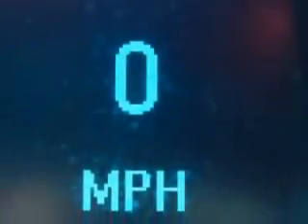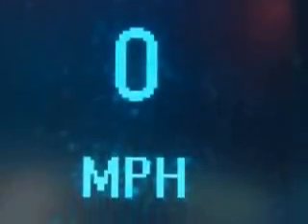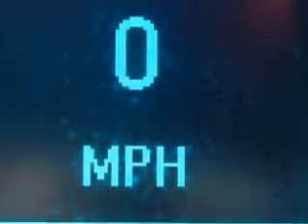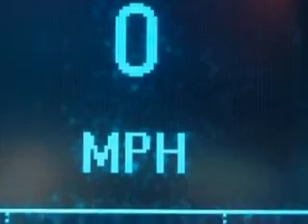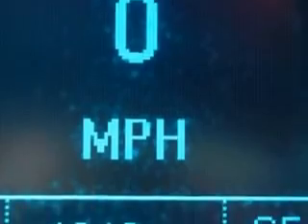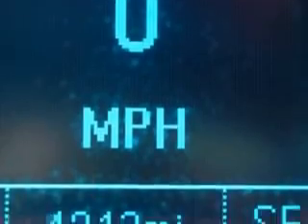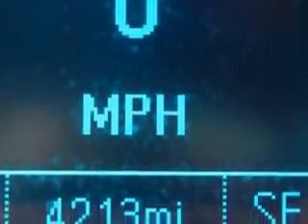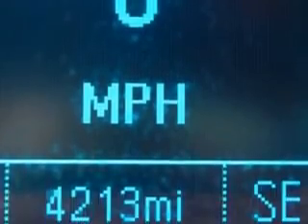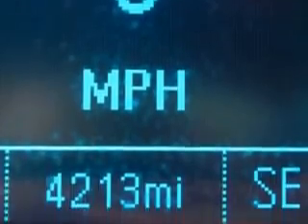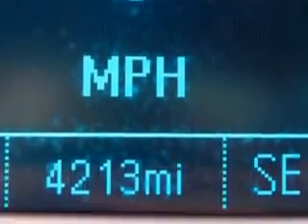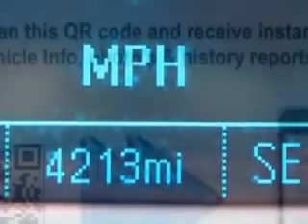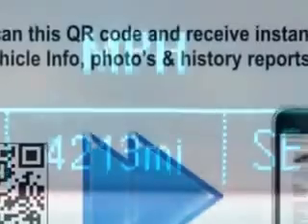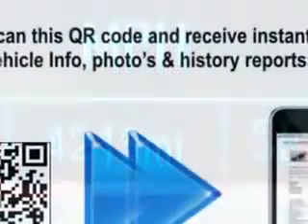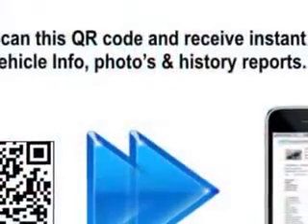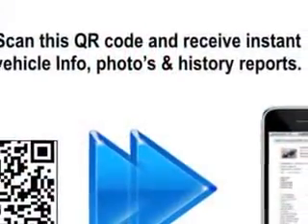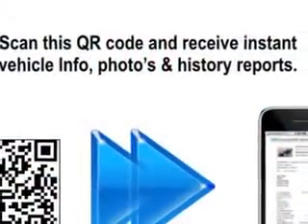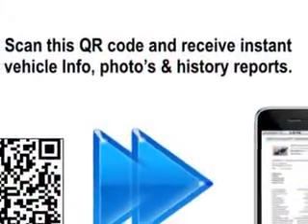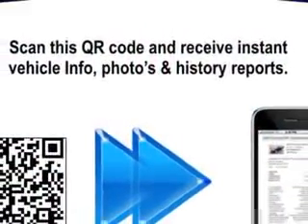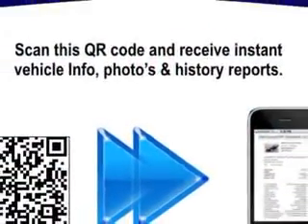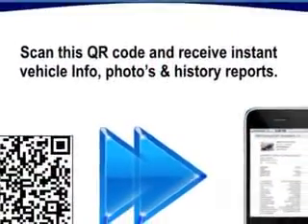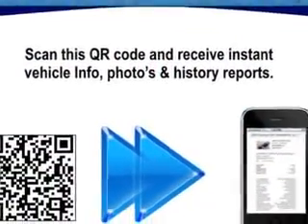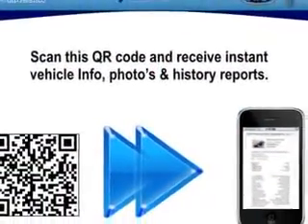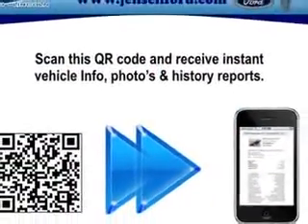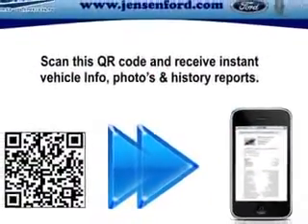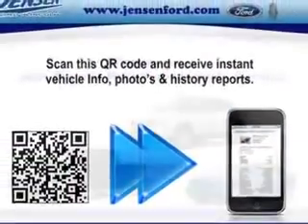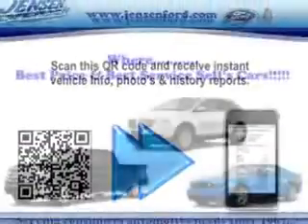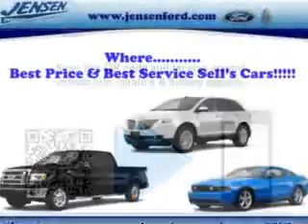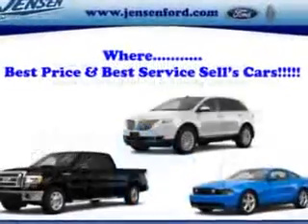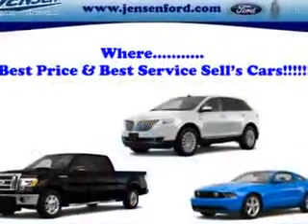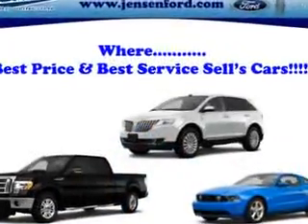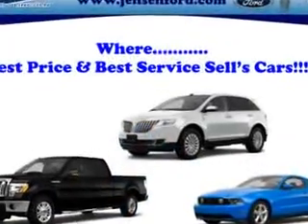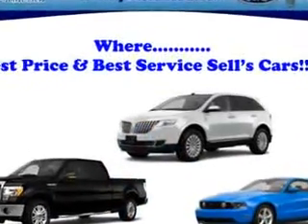Enjoy the drive and have peace of mind in this 2014 Chevrolet Camaro. See us at Jensen Ford-Lincoln today.